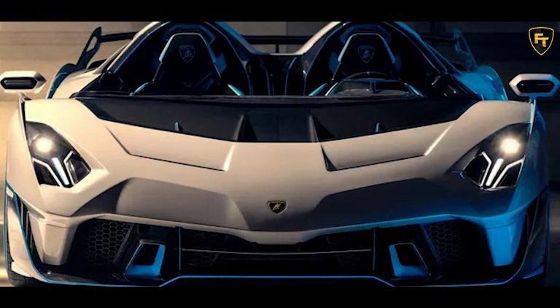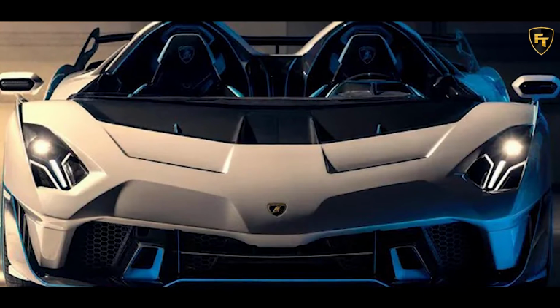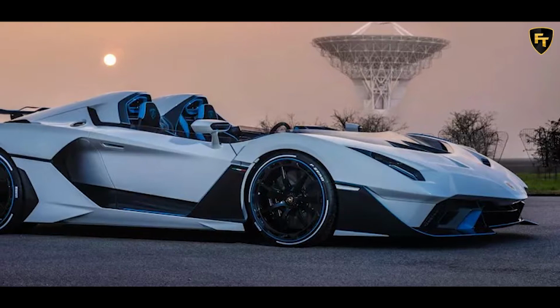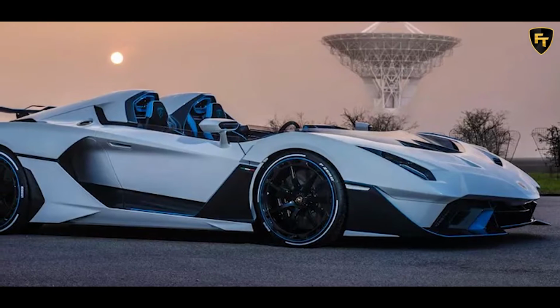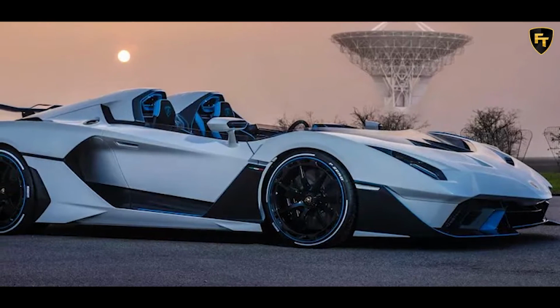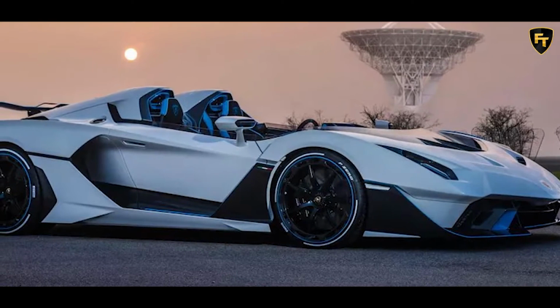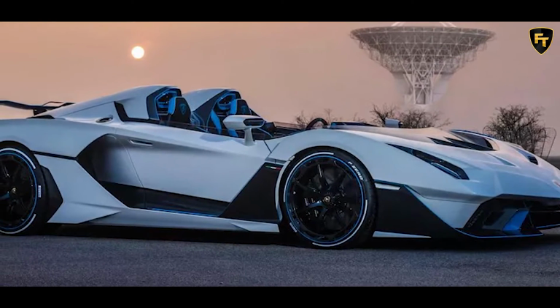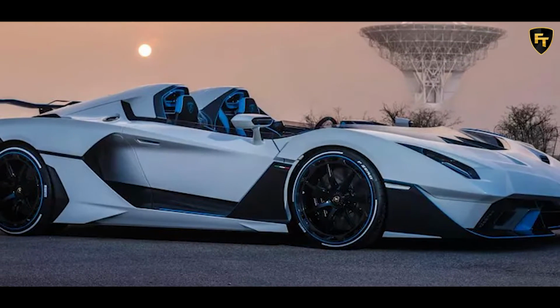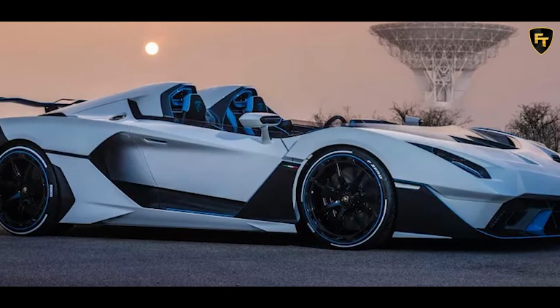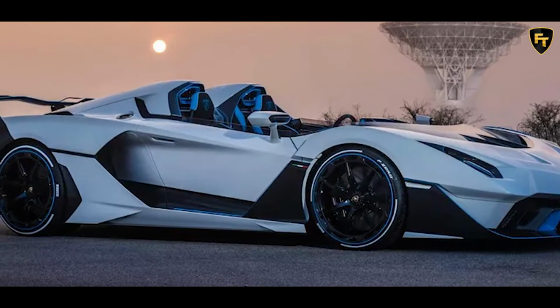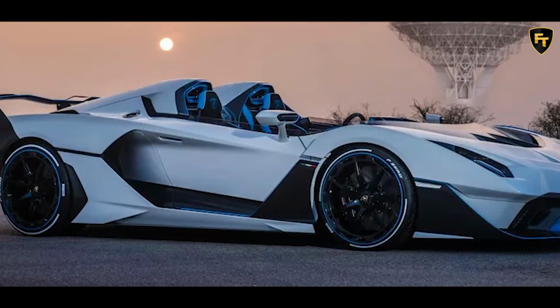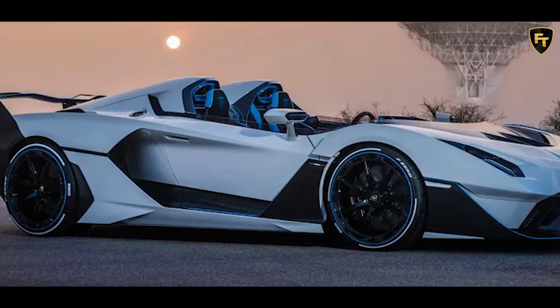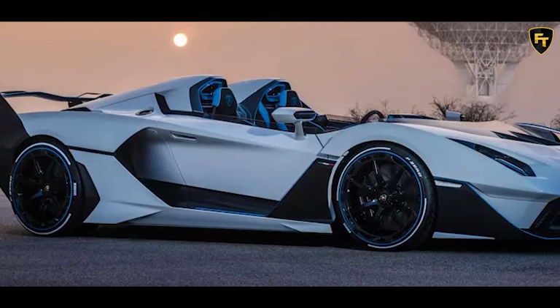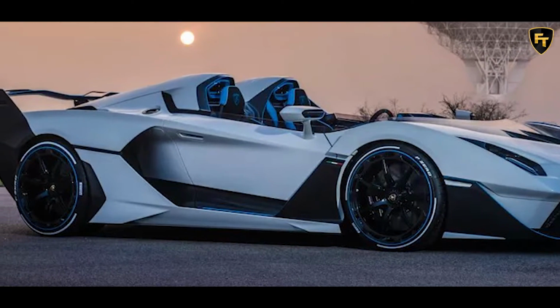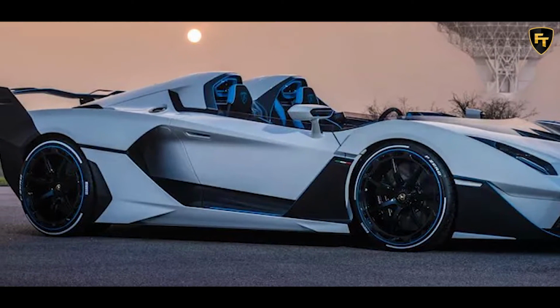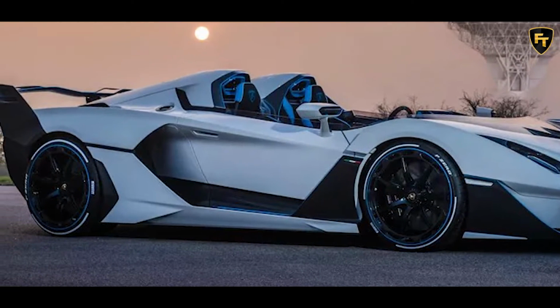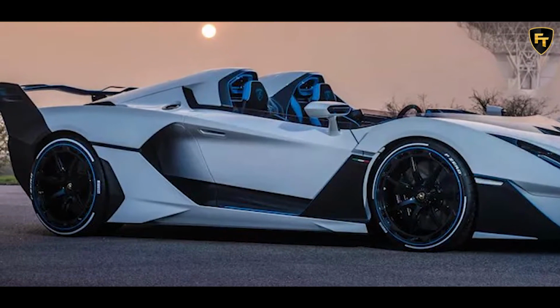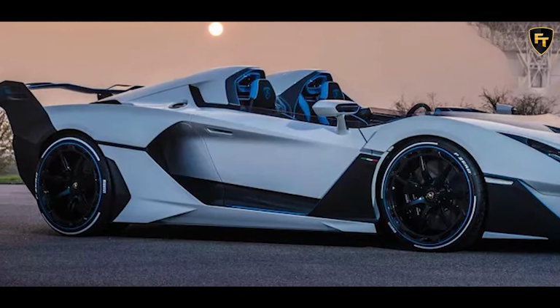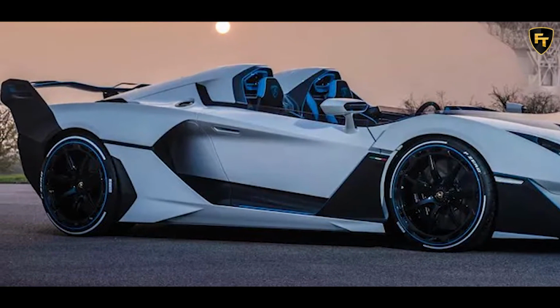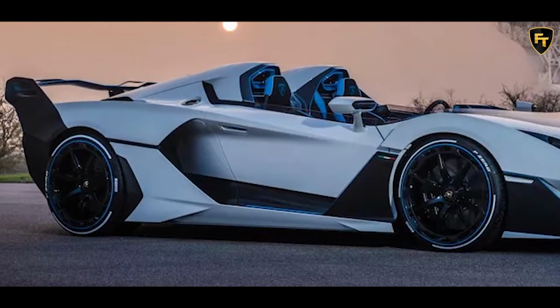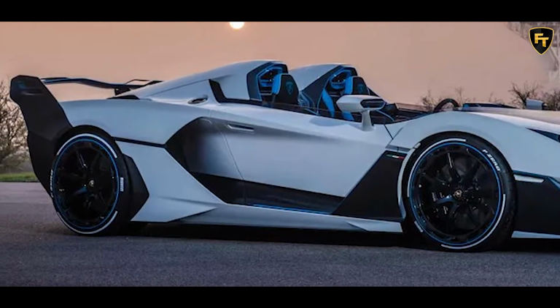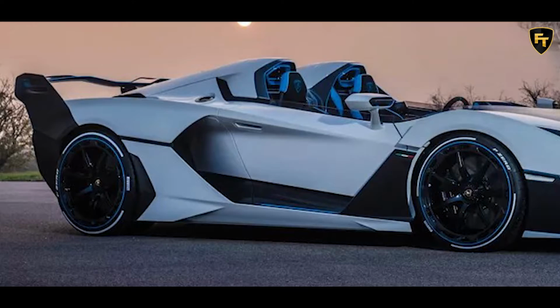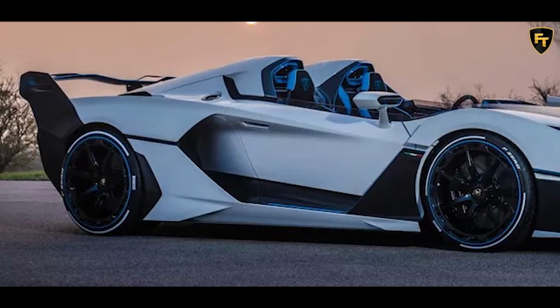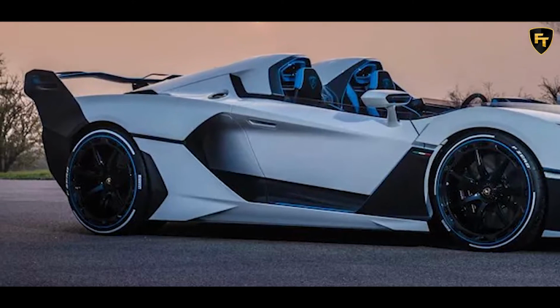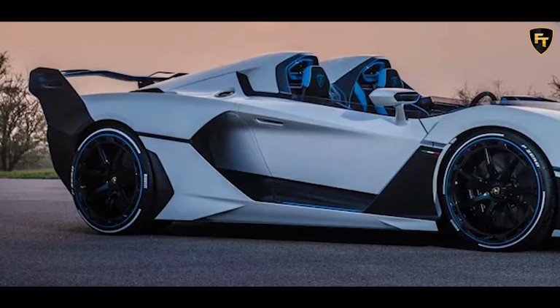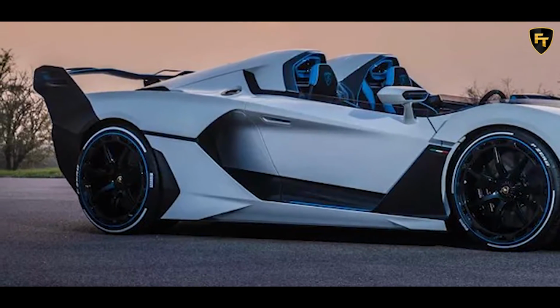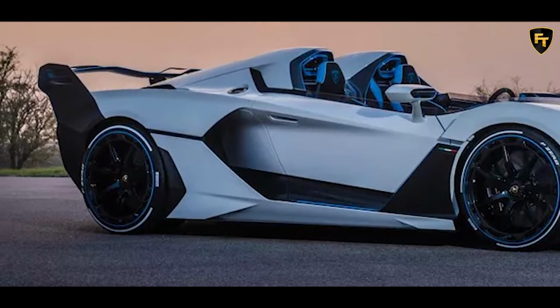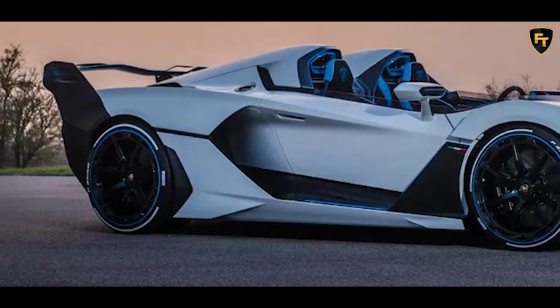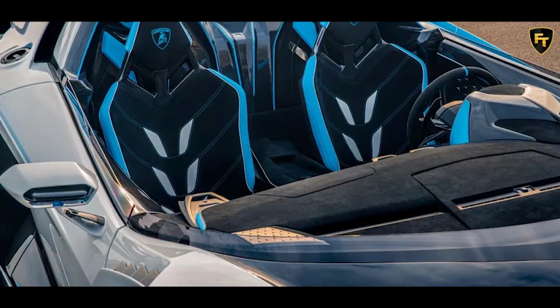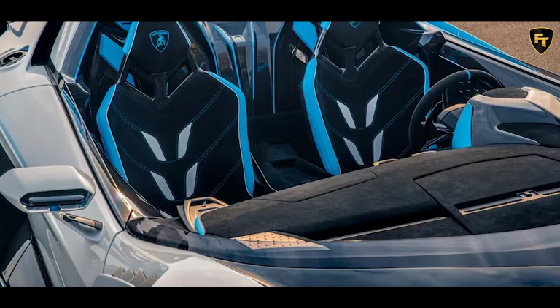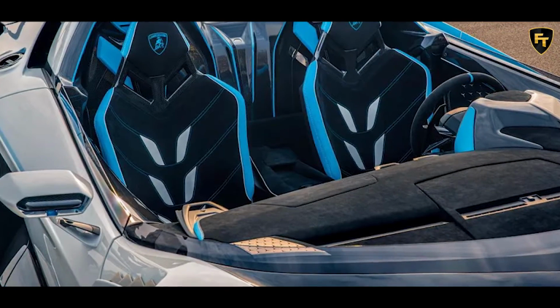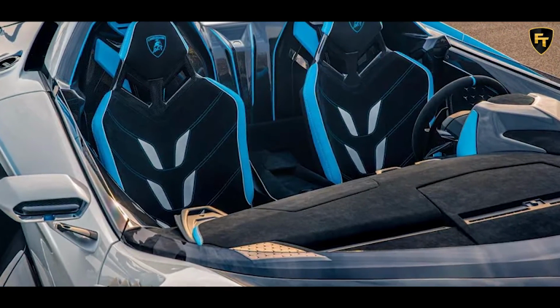The muscular rear is topped by a large carbon fiber wing that can be set in three different positions: low, medium, and high load.